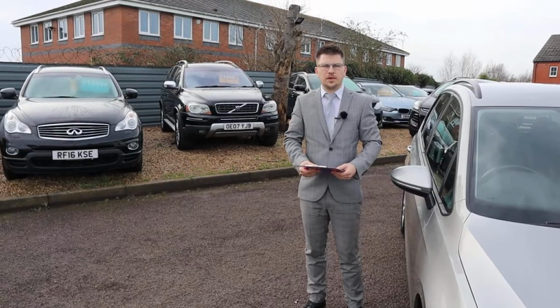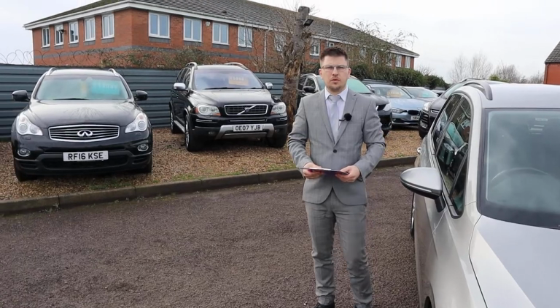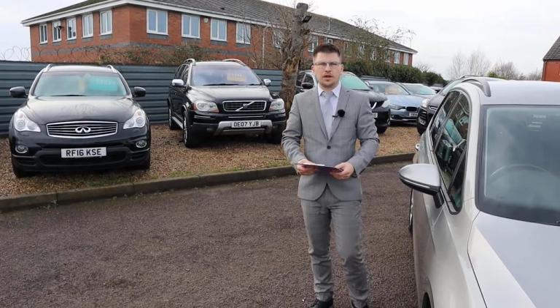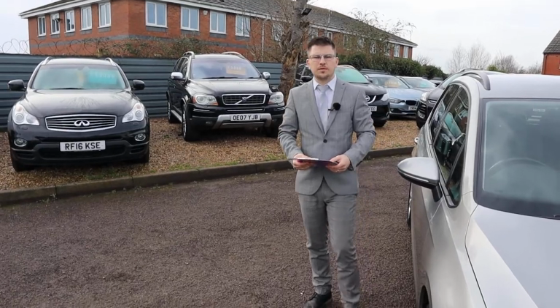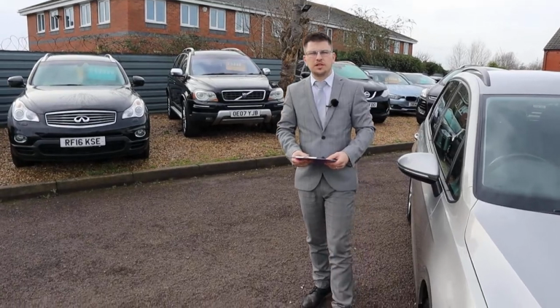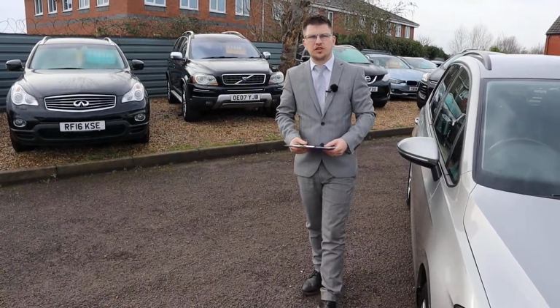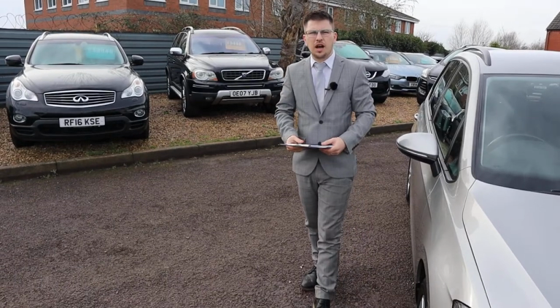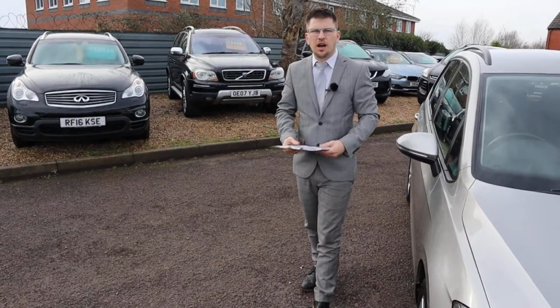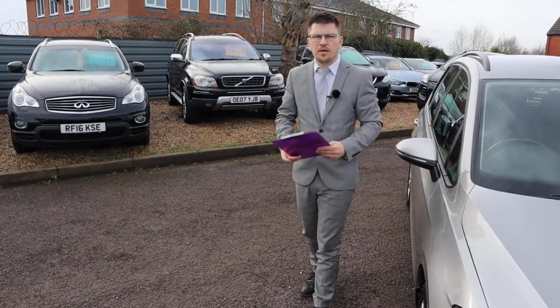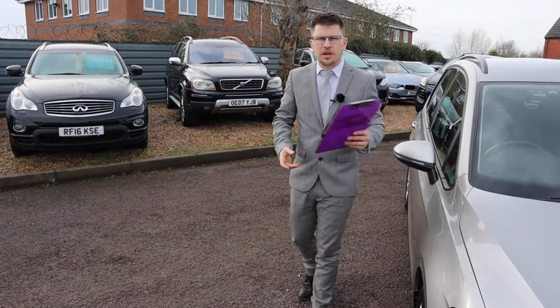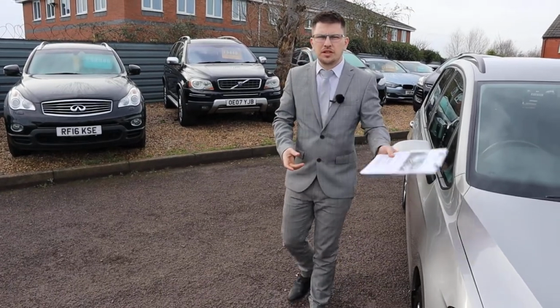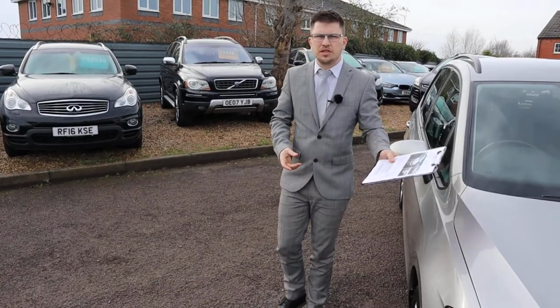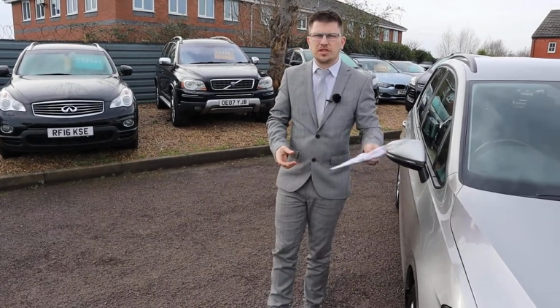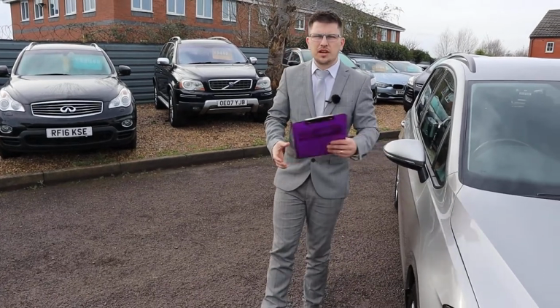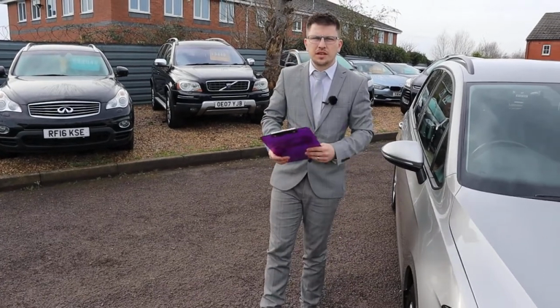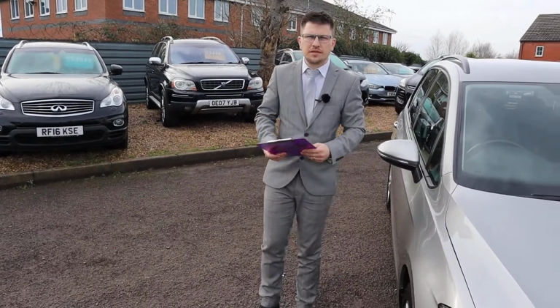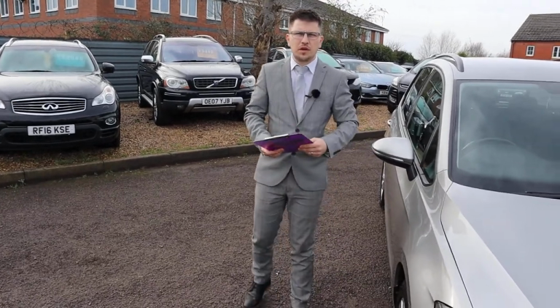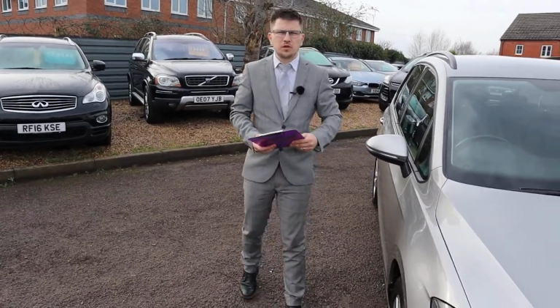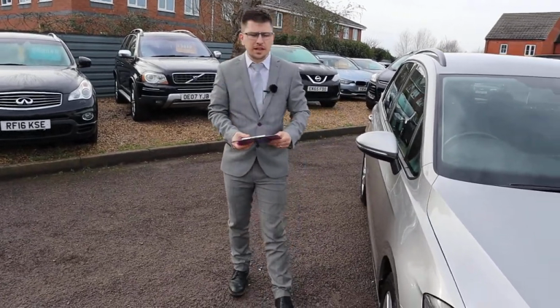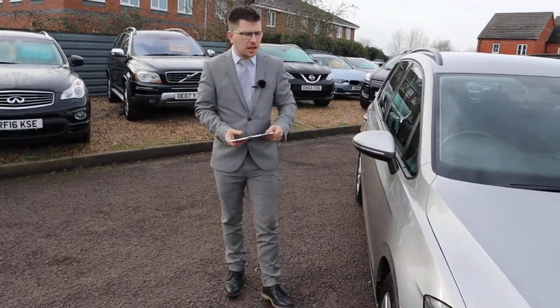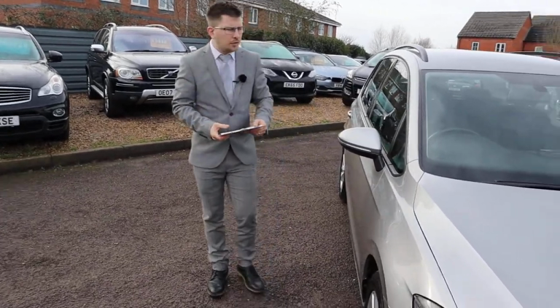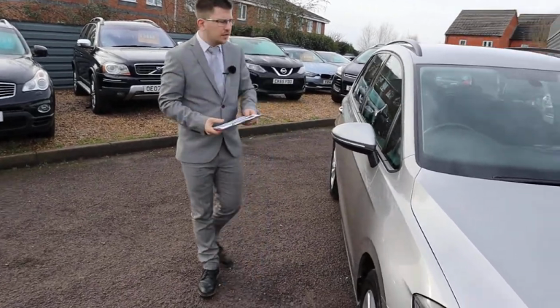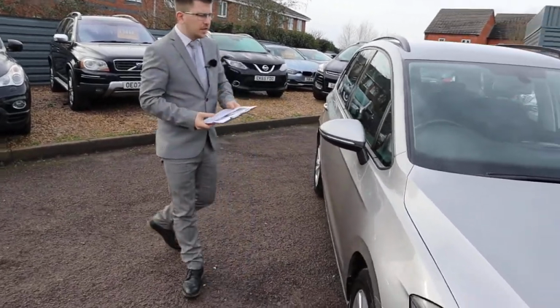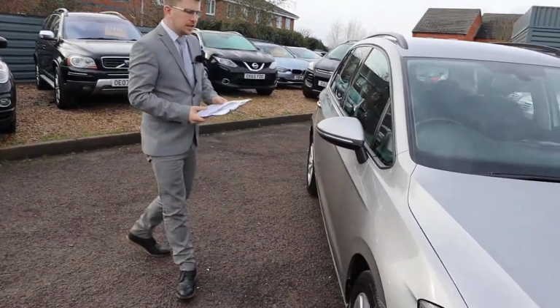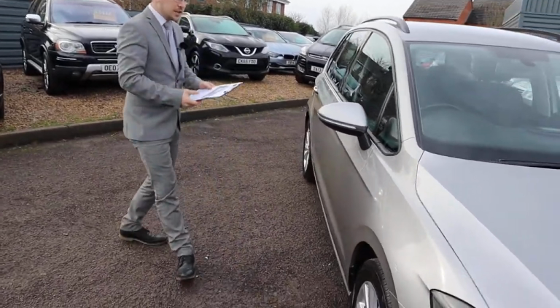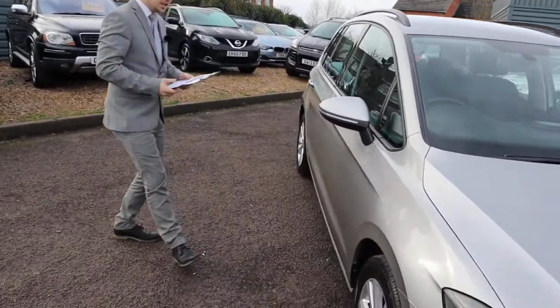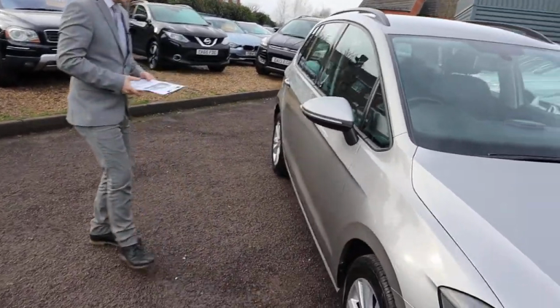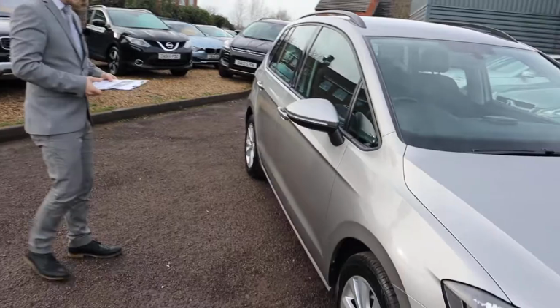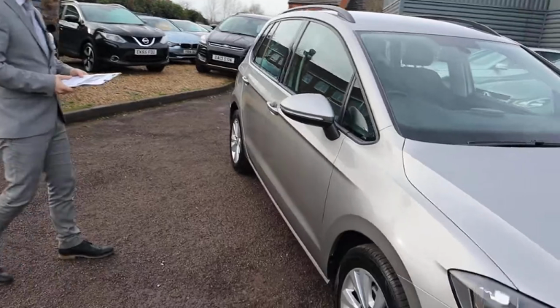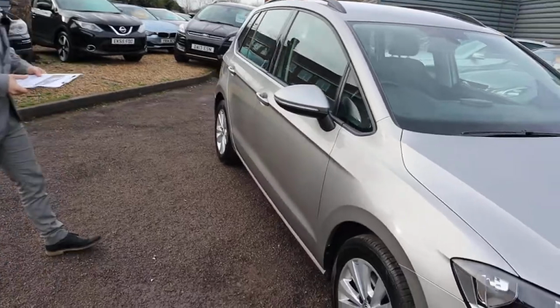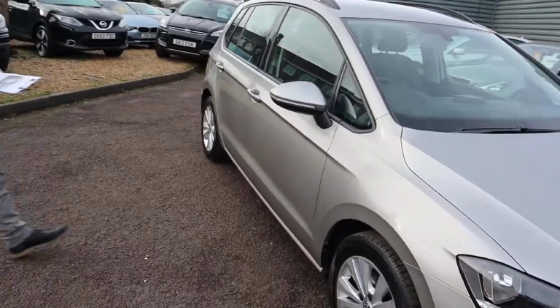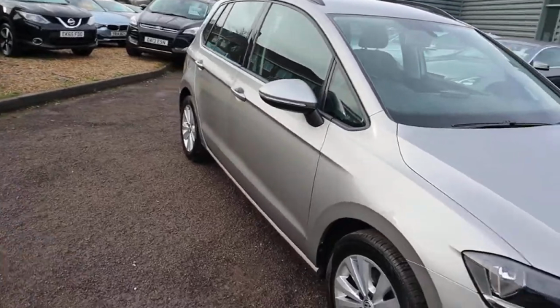Welcome to Country Car. Brand new to stock, Volkswagen Golf — gonna give you a walk around it.